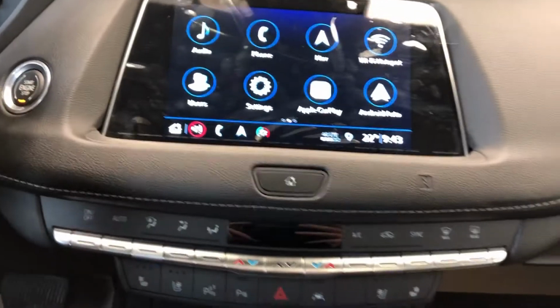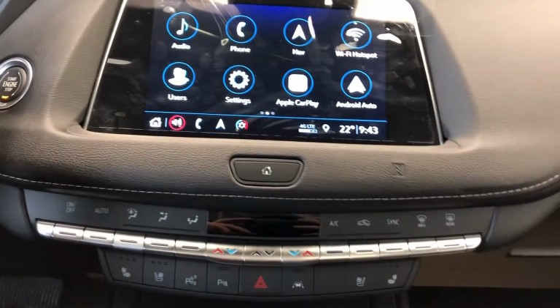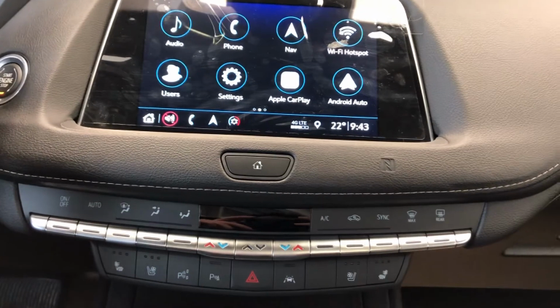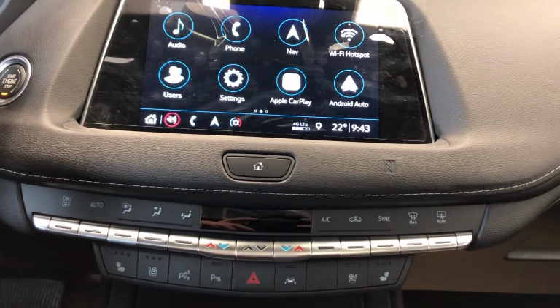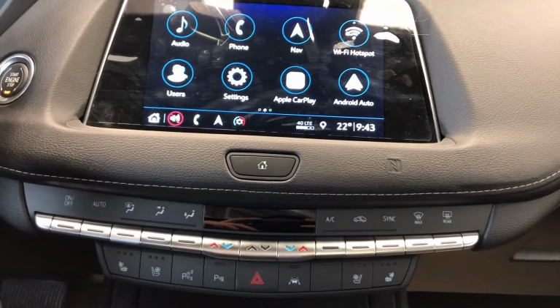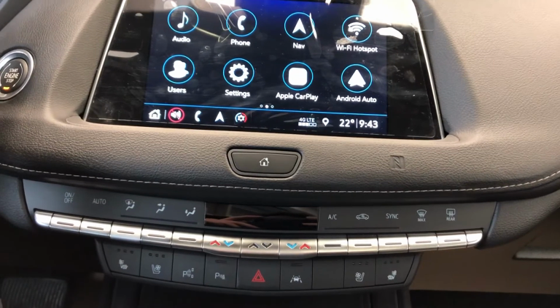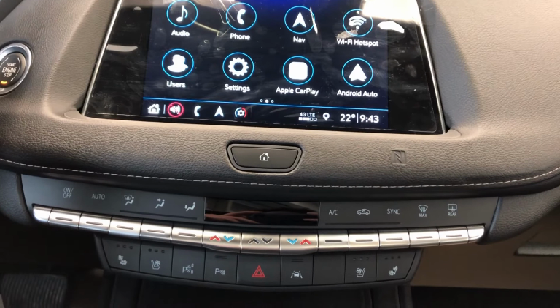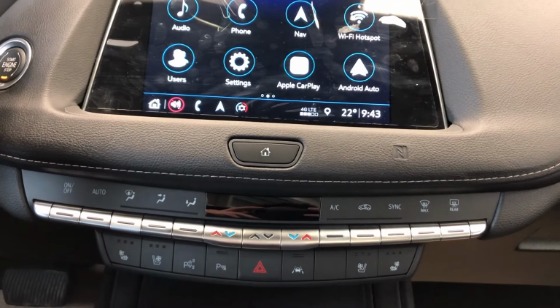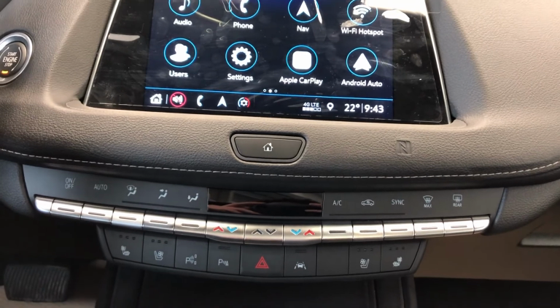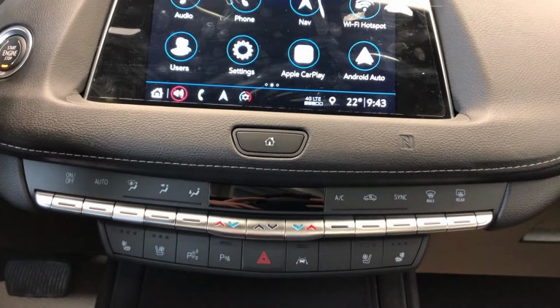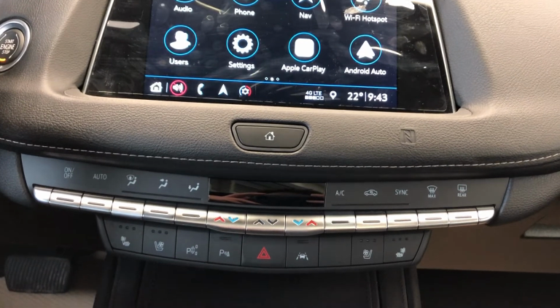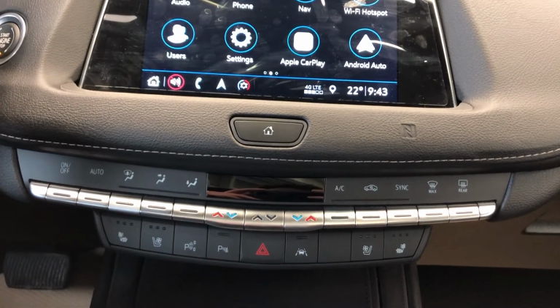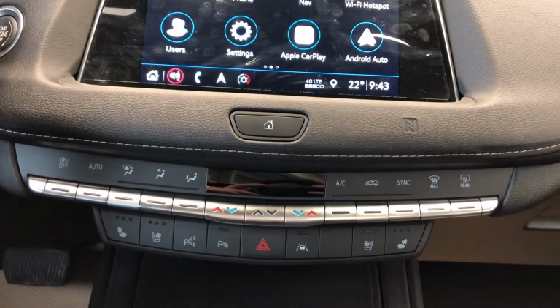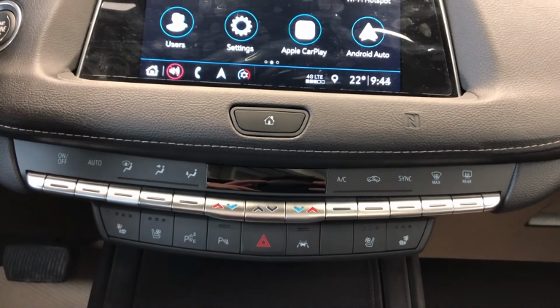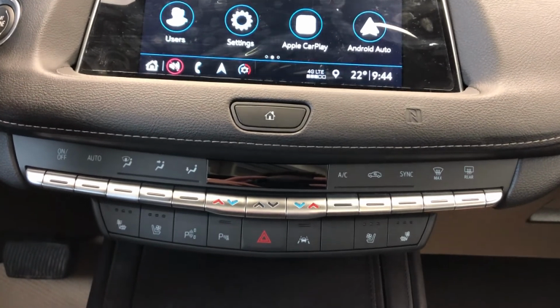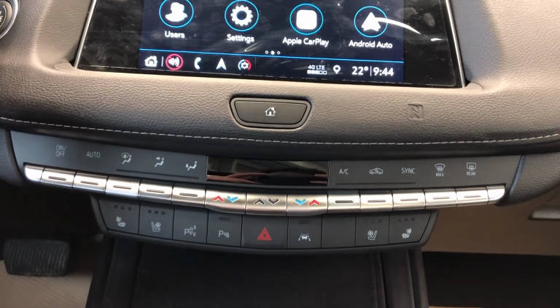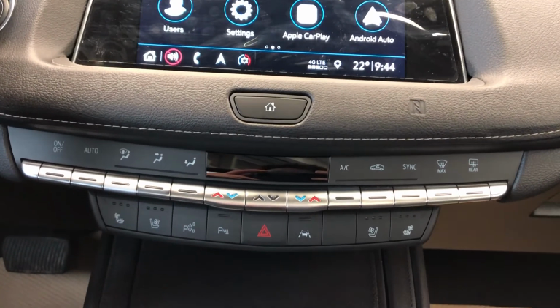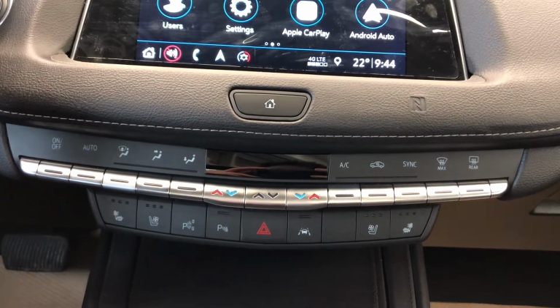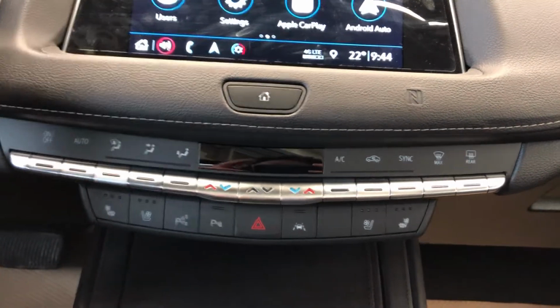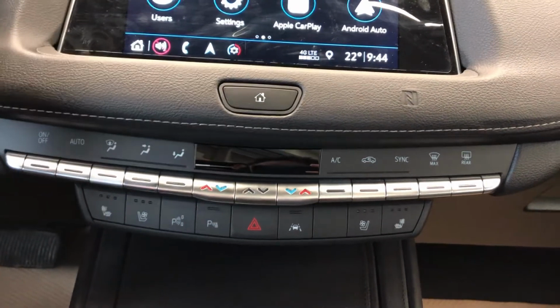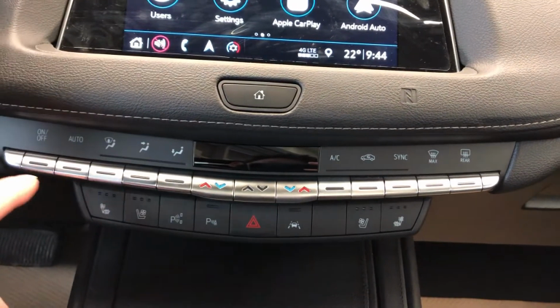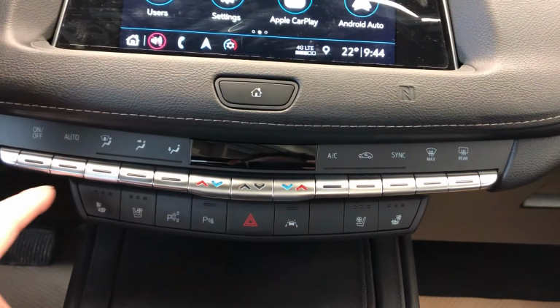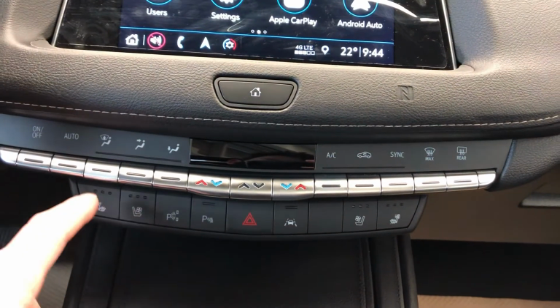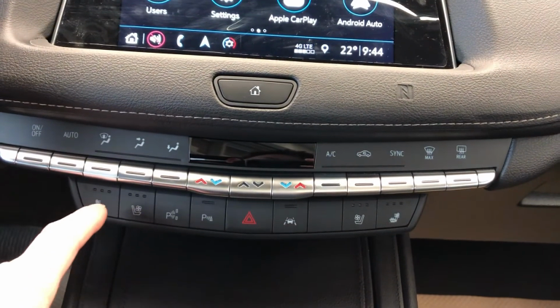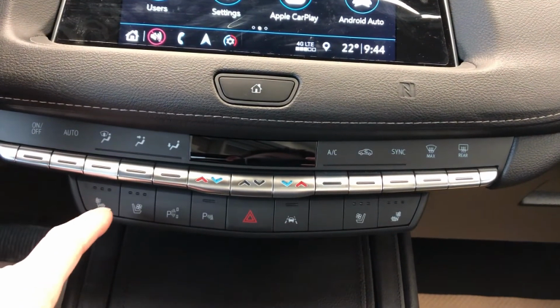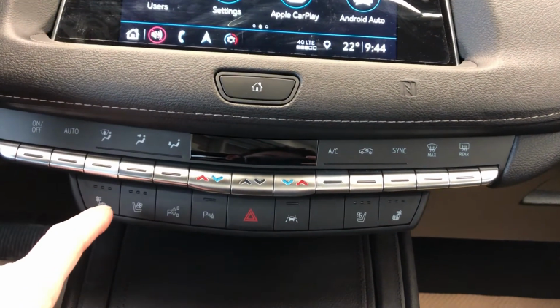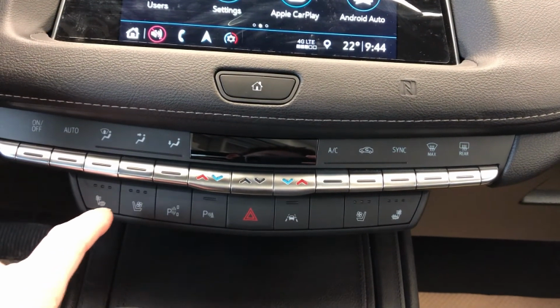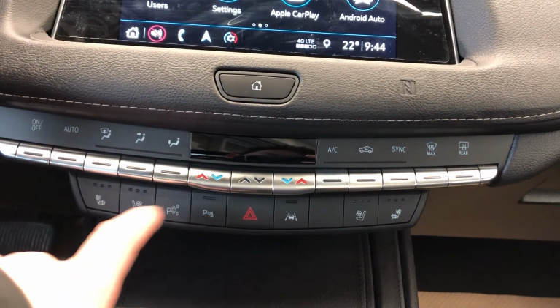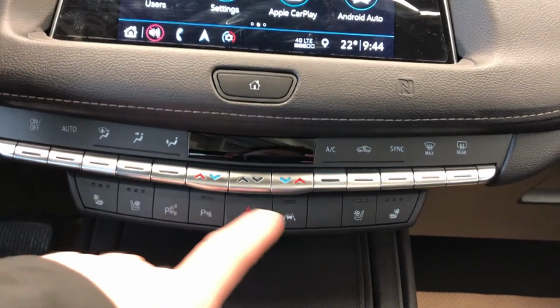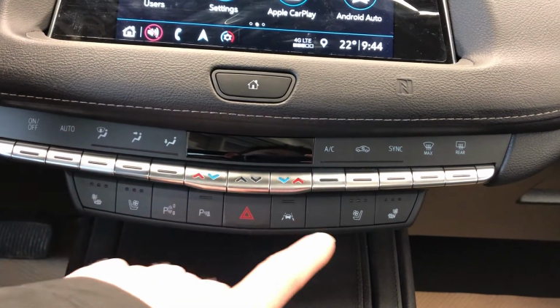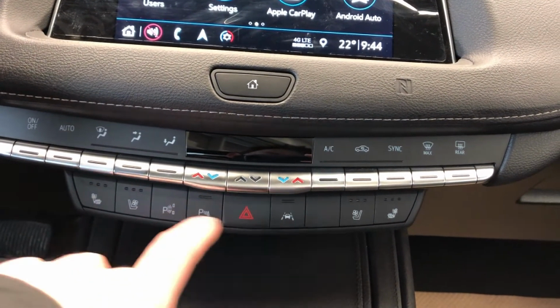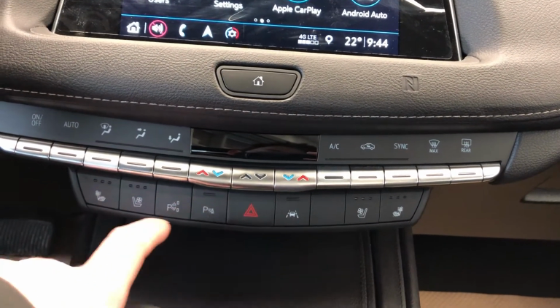With that we have our radio and climate controls, dual zone, as well as heated and cooled seat options, and vehicle controls.